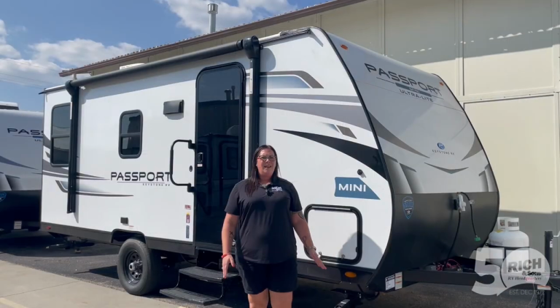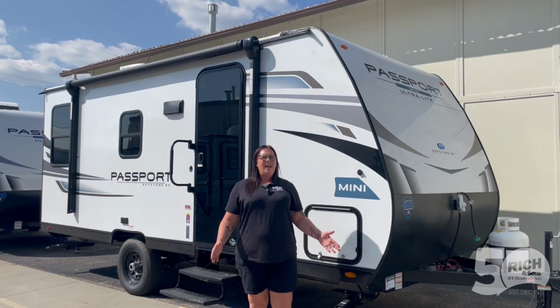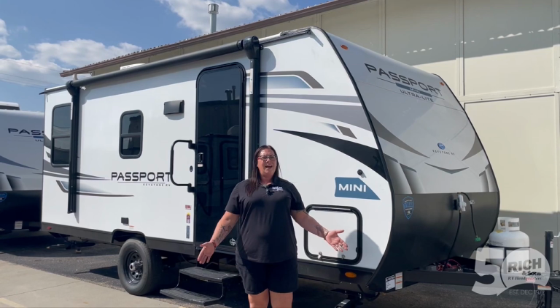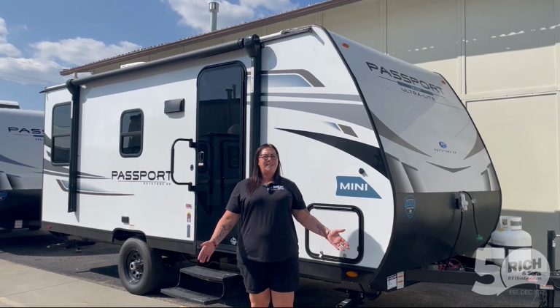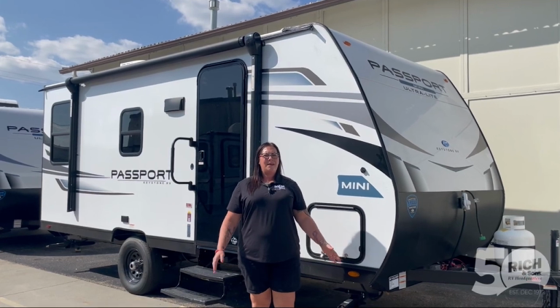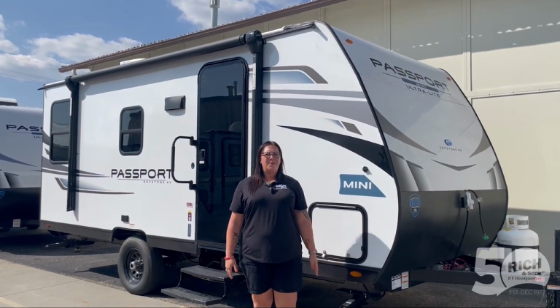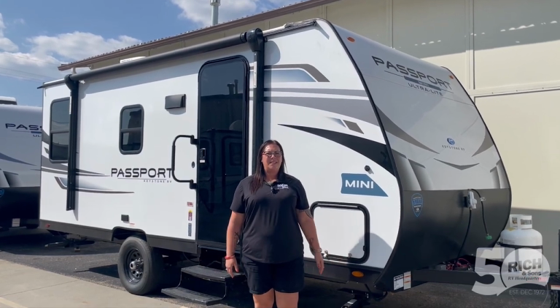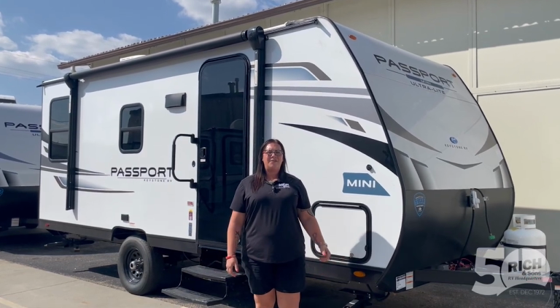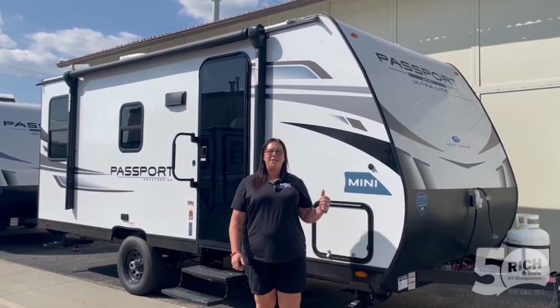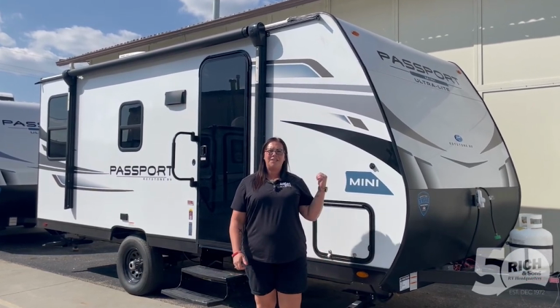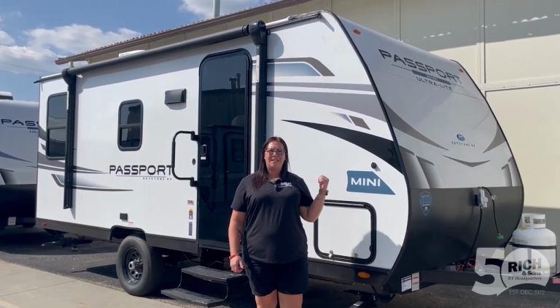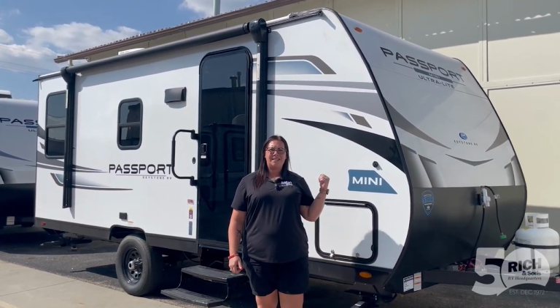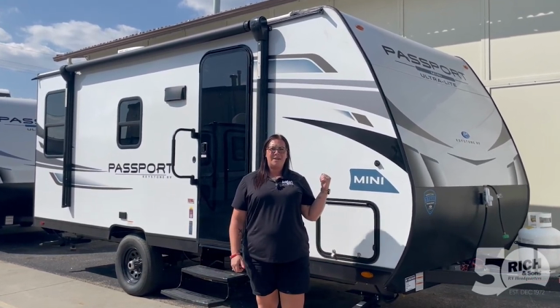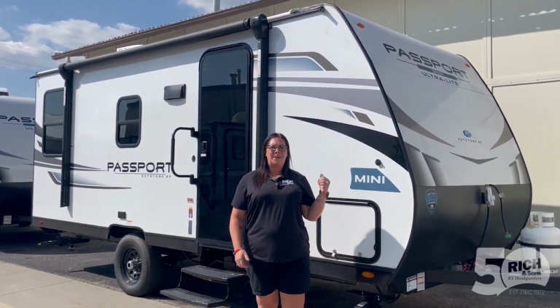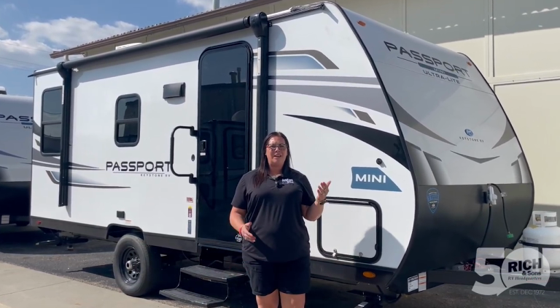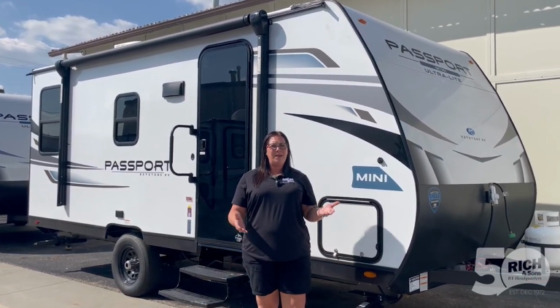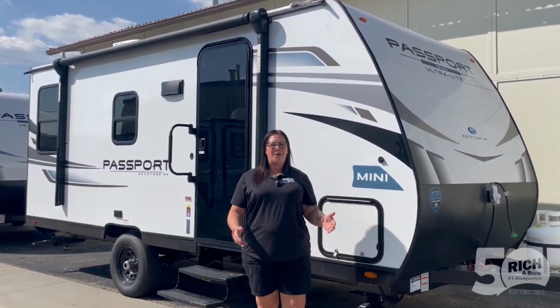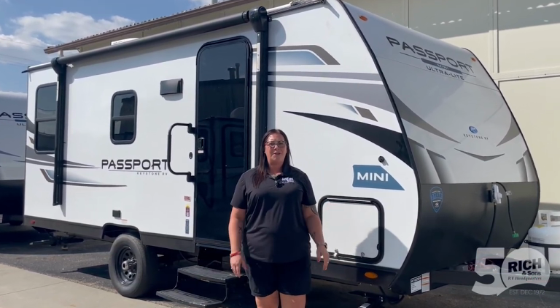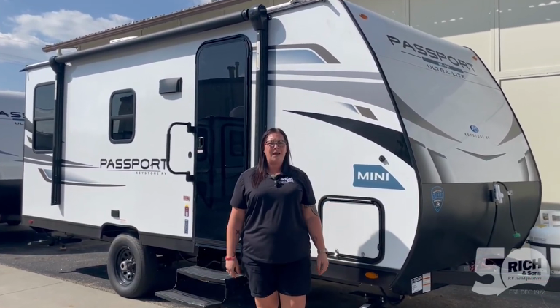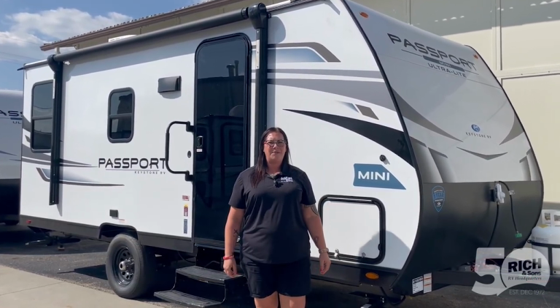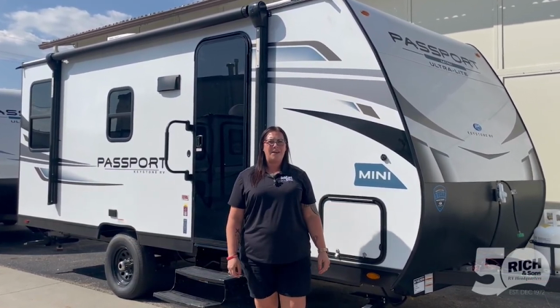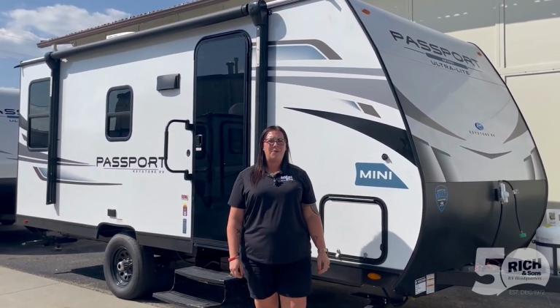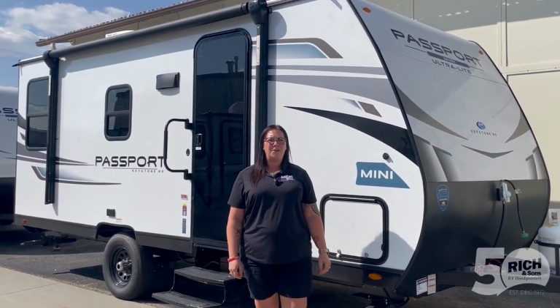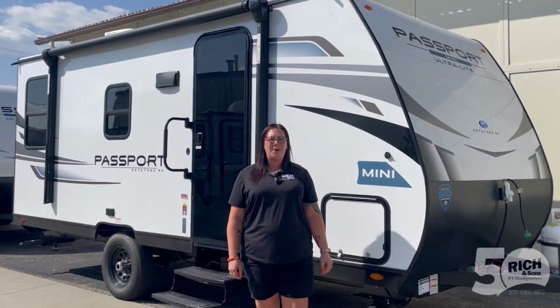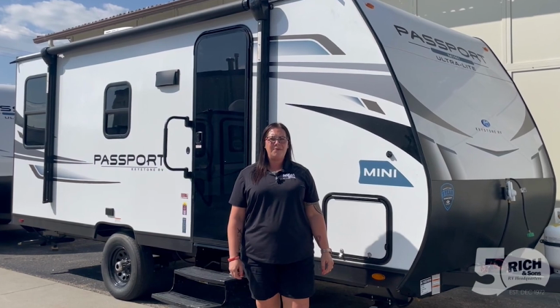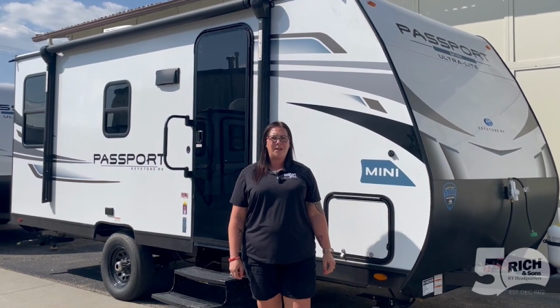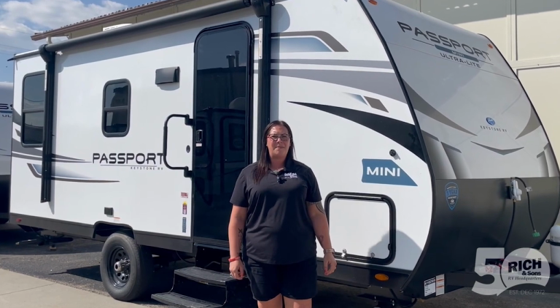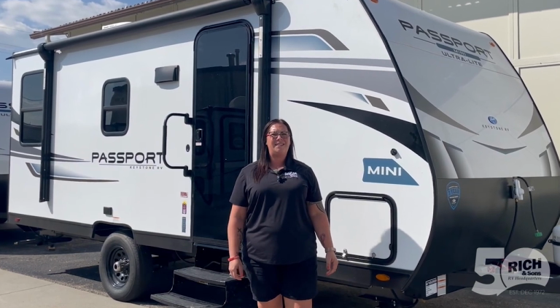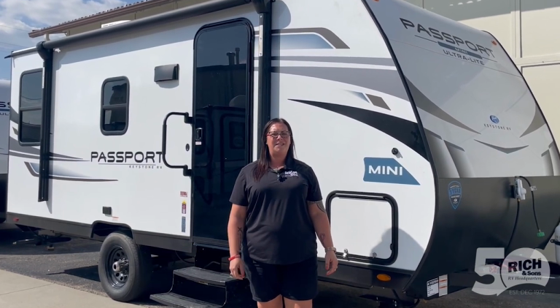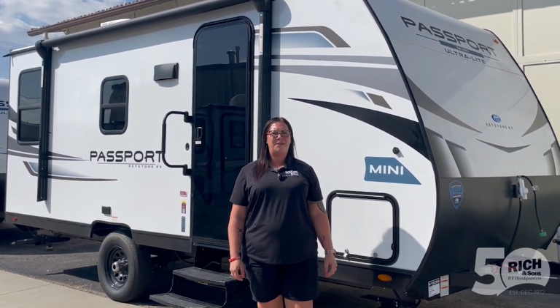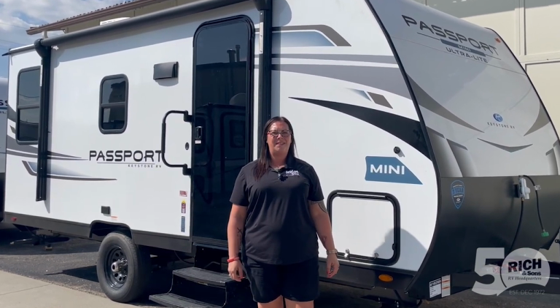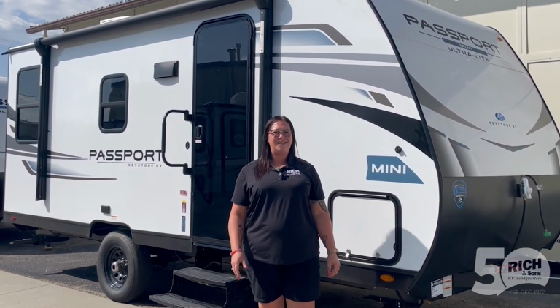Hey guys, Amanda Wilsey here. If you're interested in this camper, give me a call at 308-384-2040, extension 106.